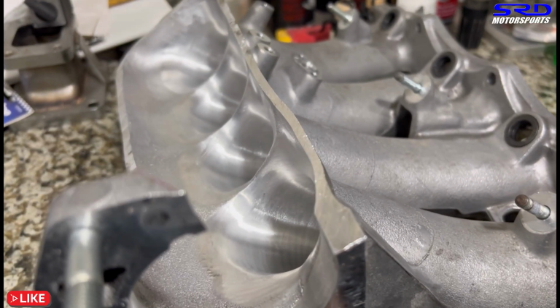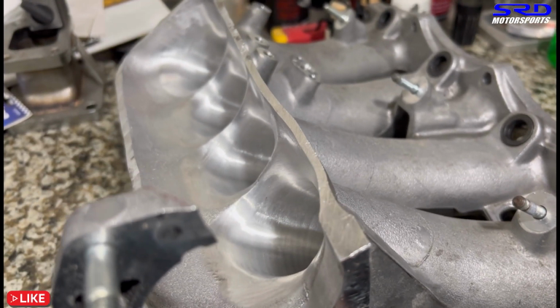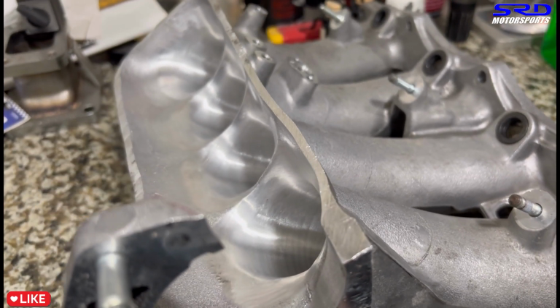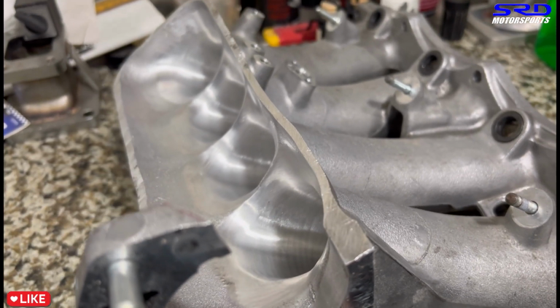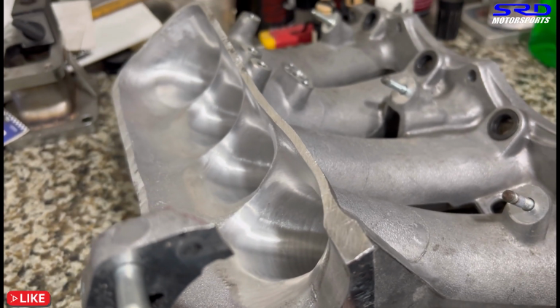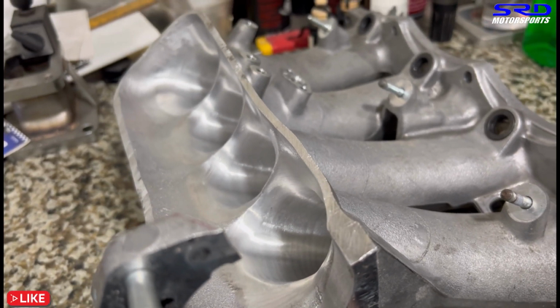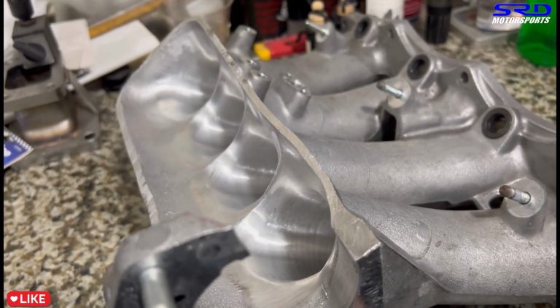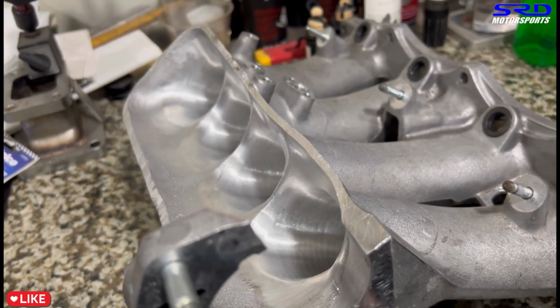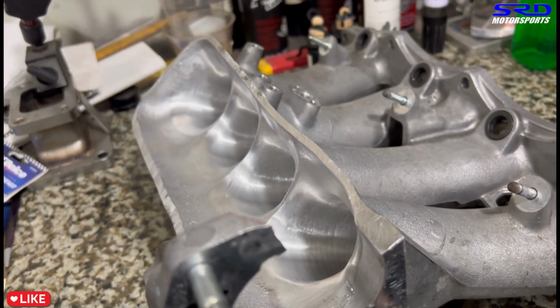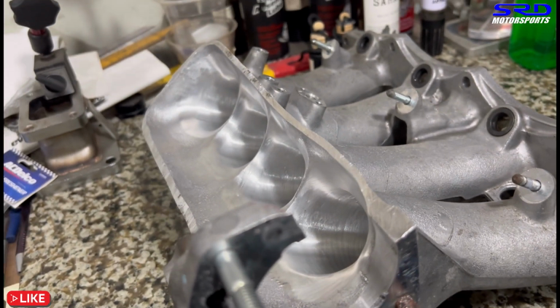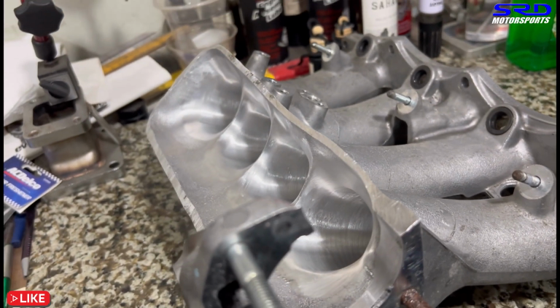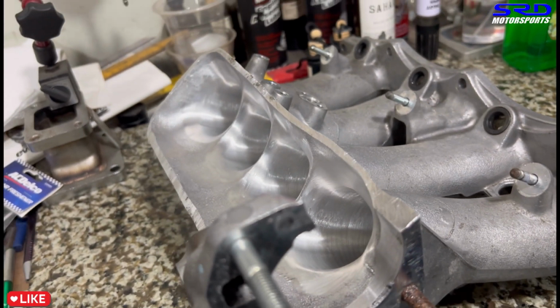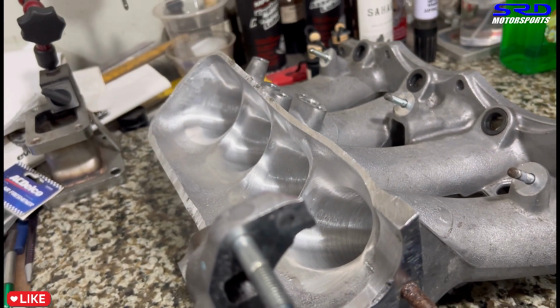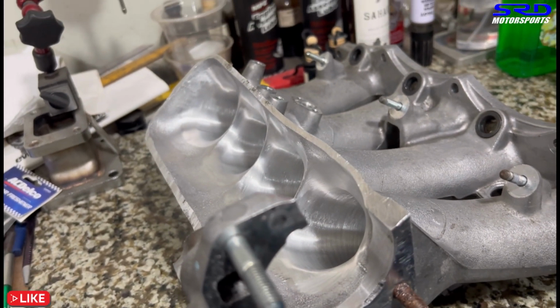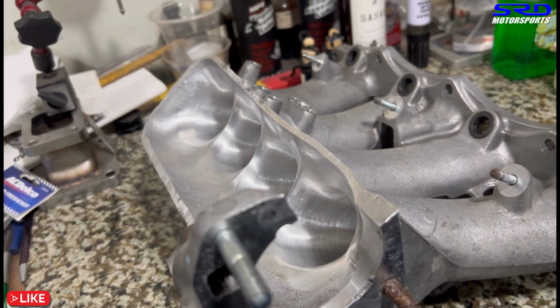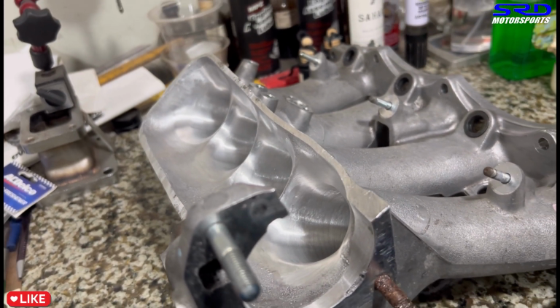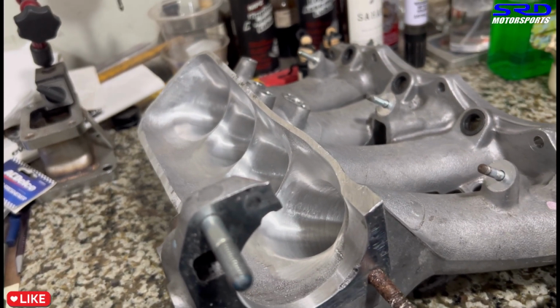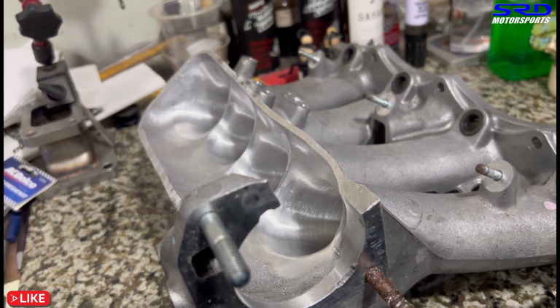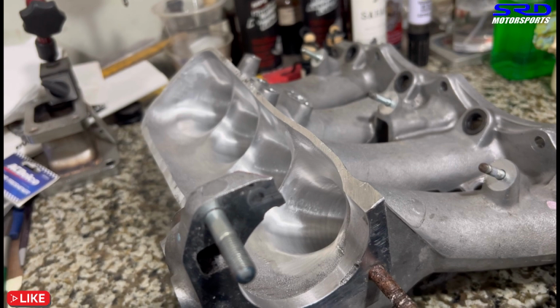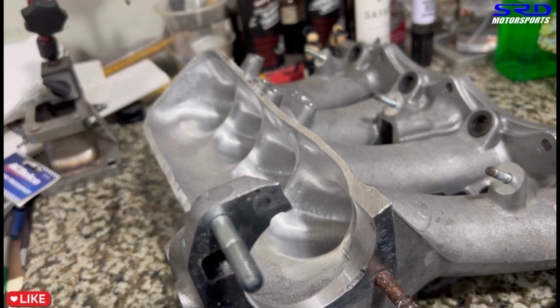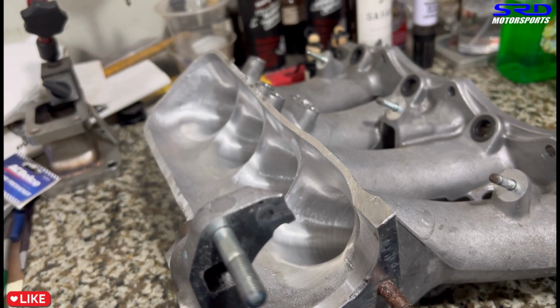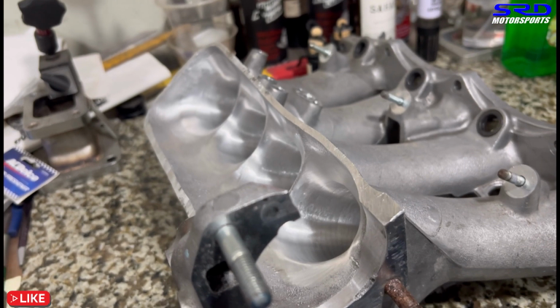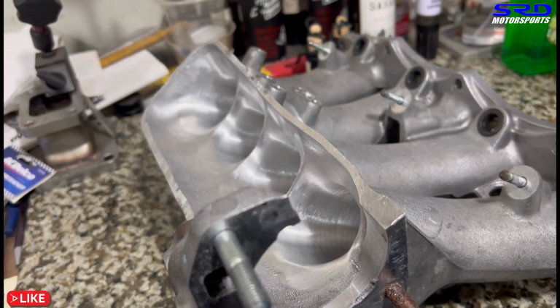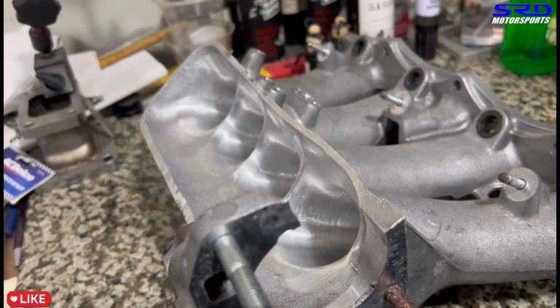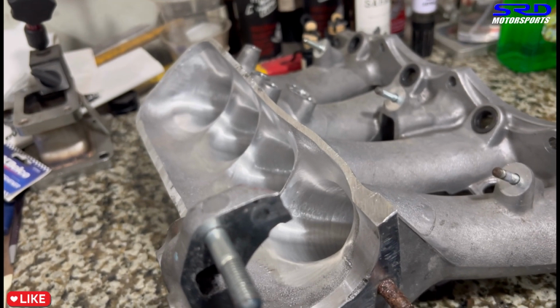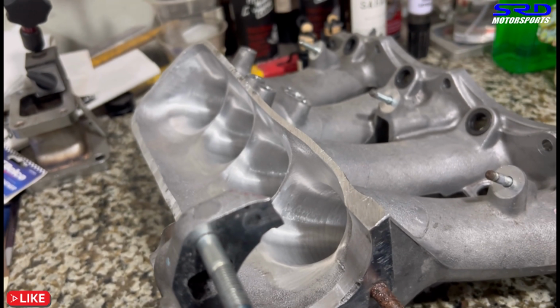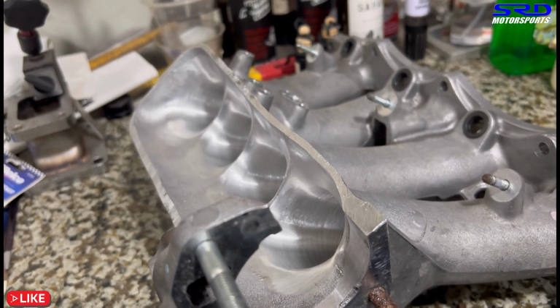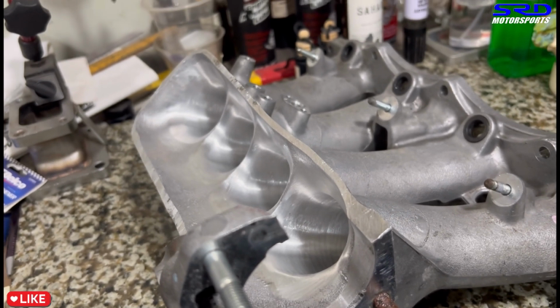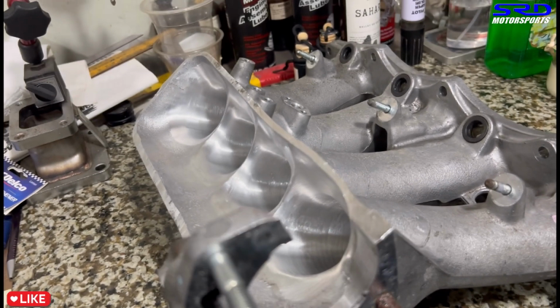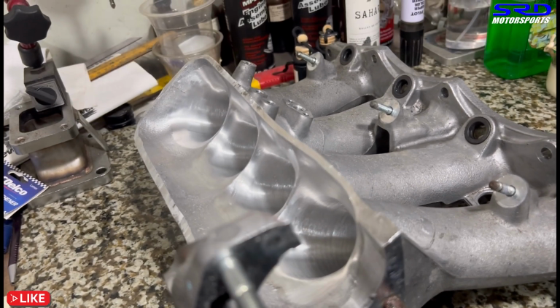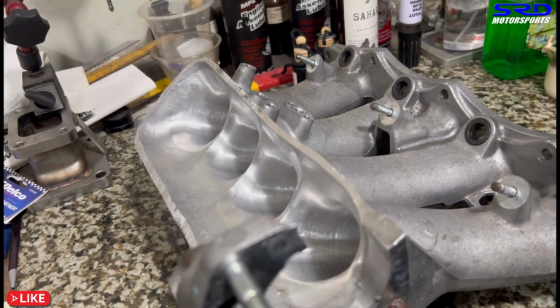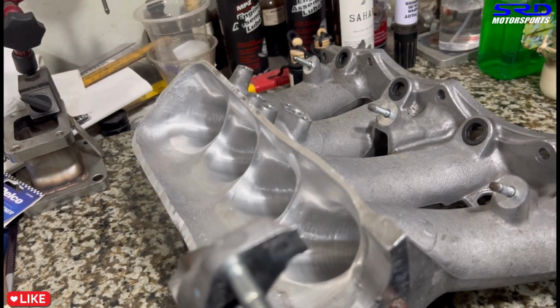Here it is — the runner entry is looking really good, clean and consistent.